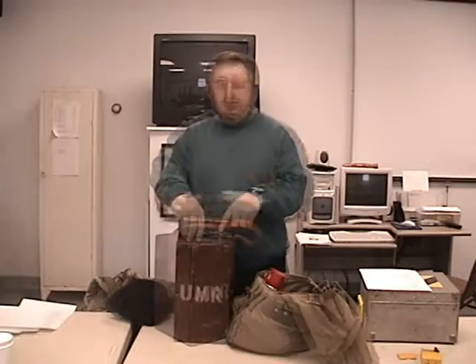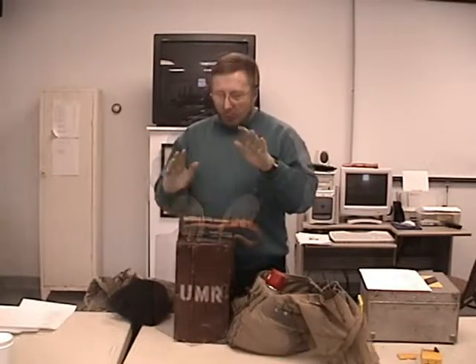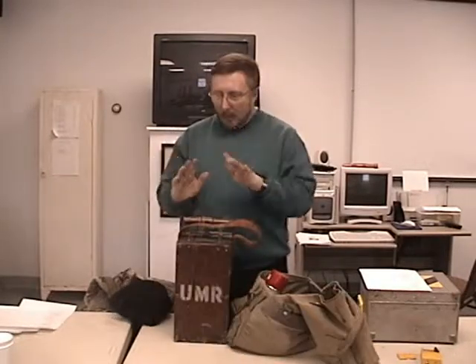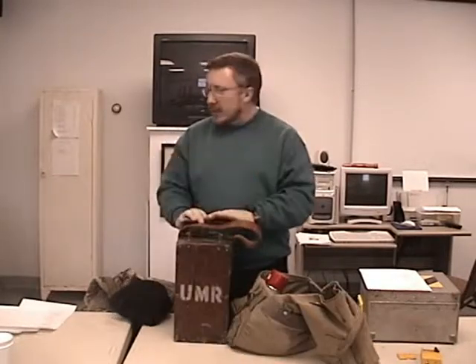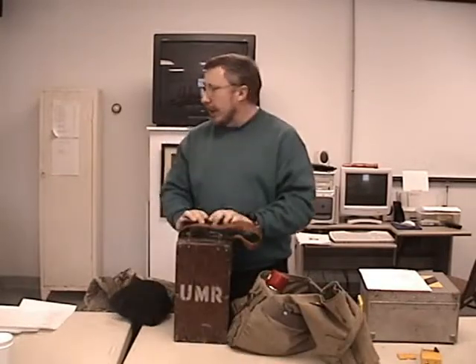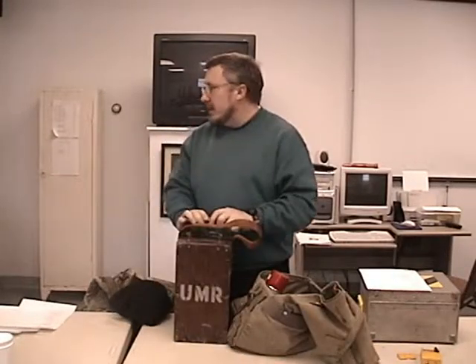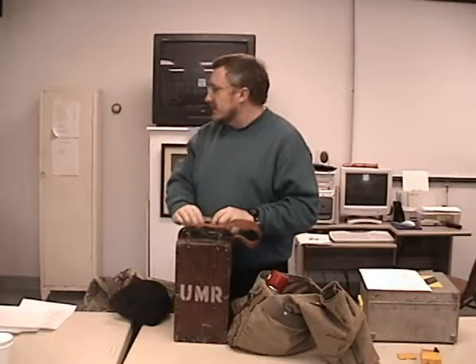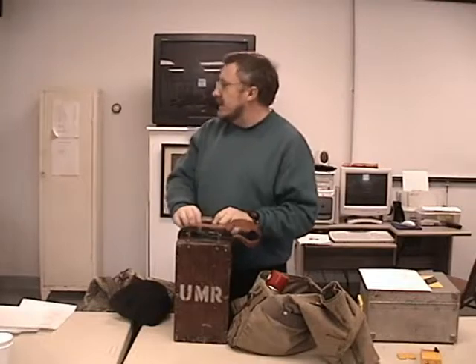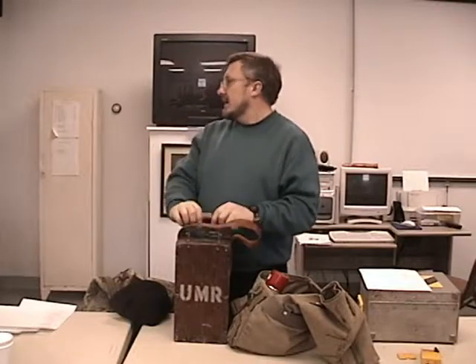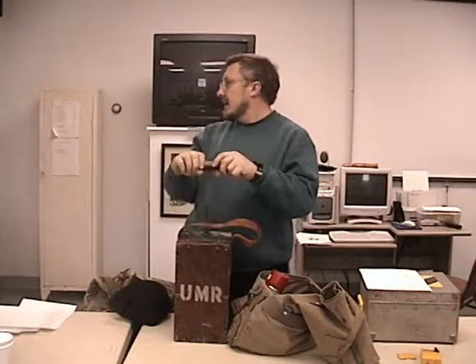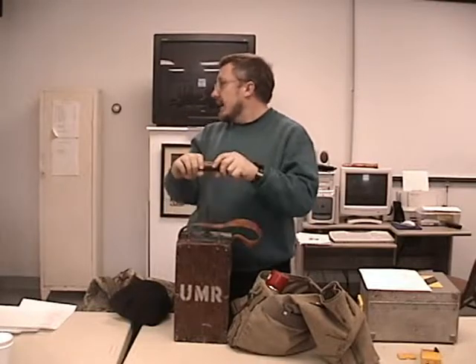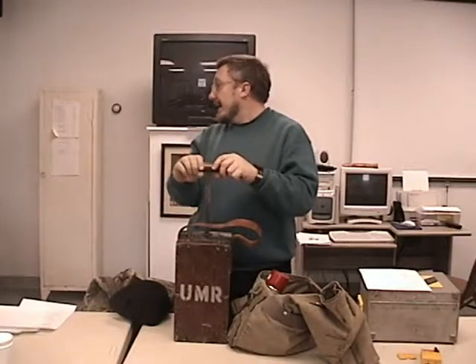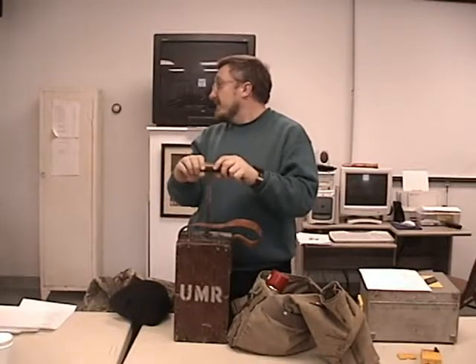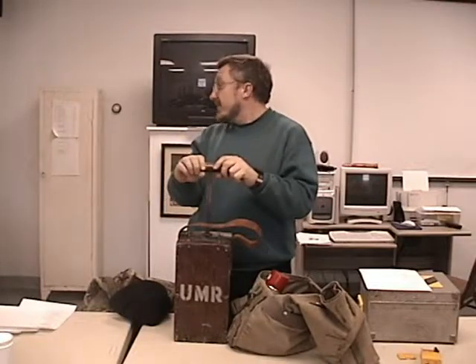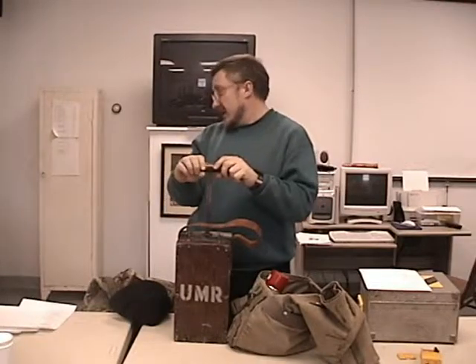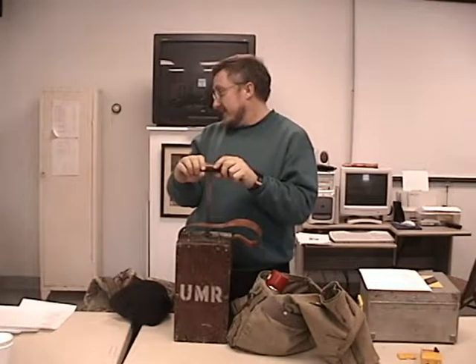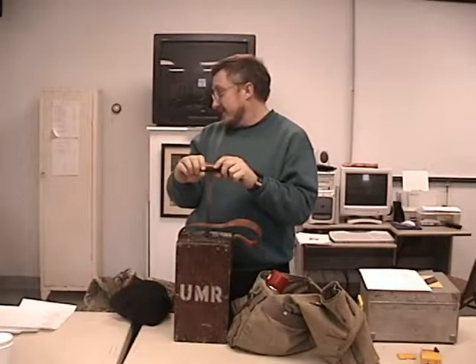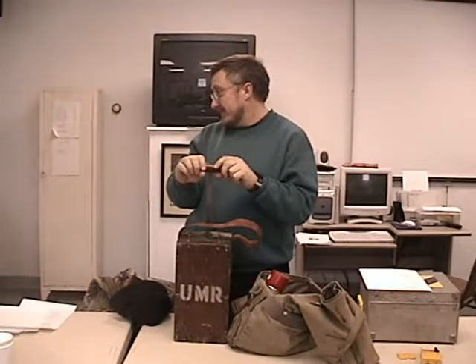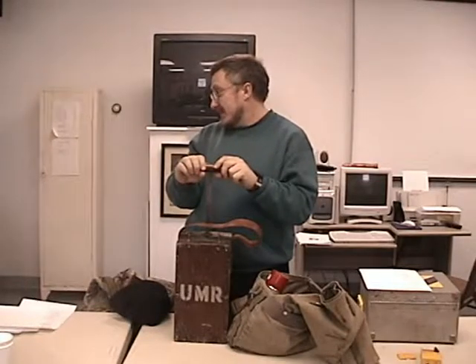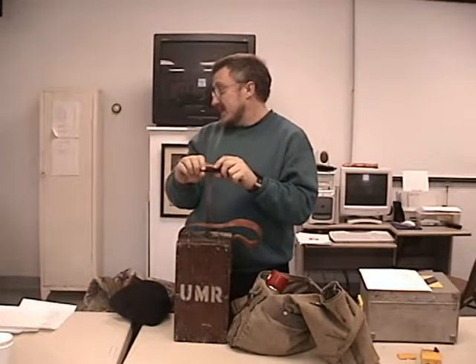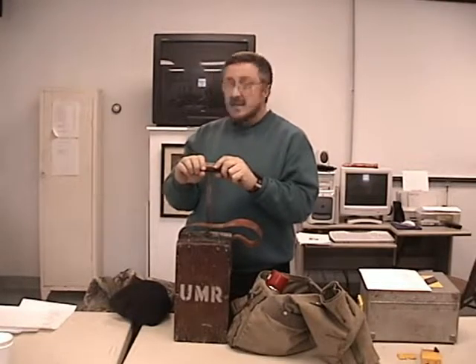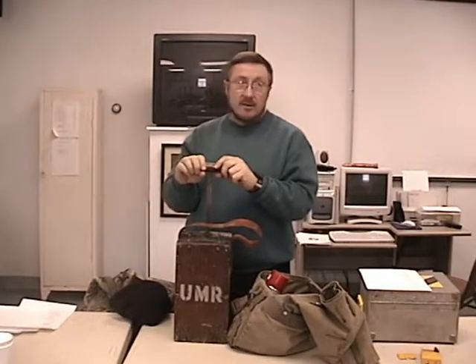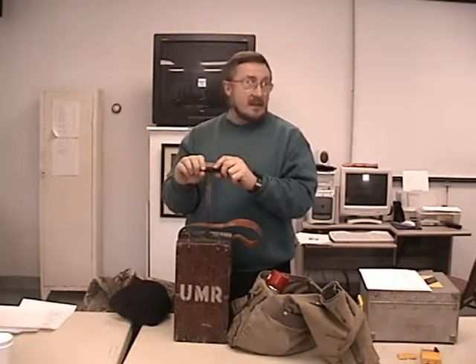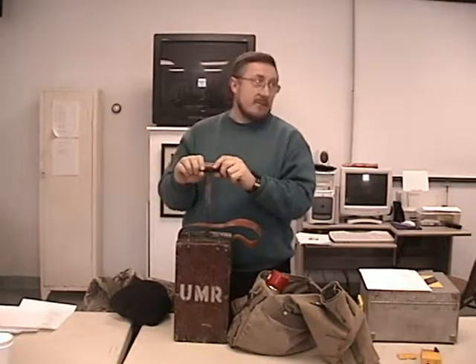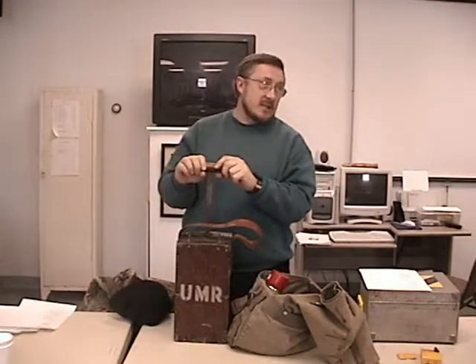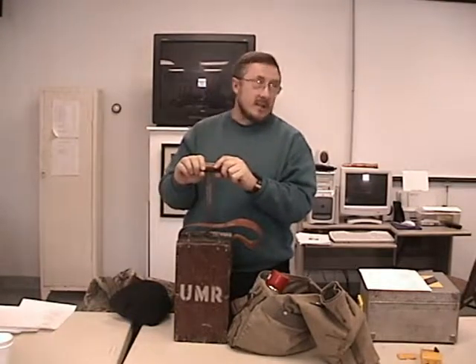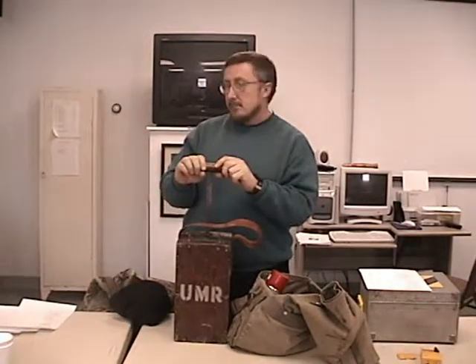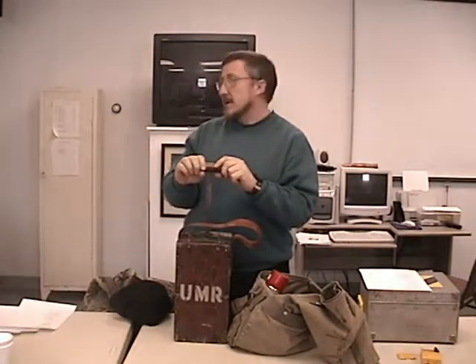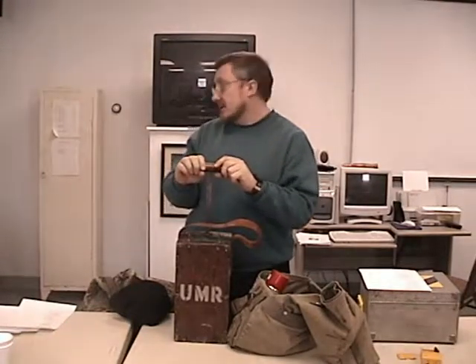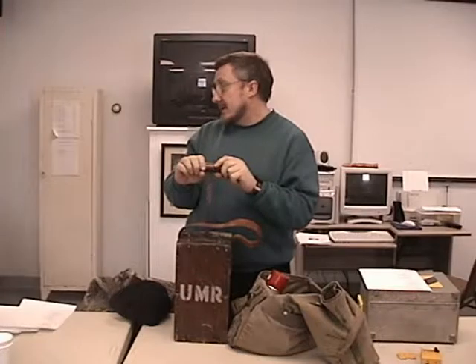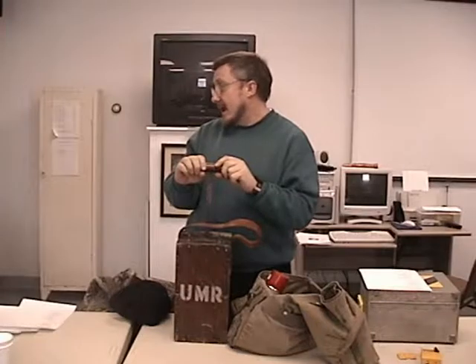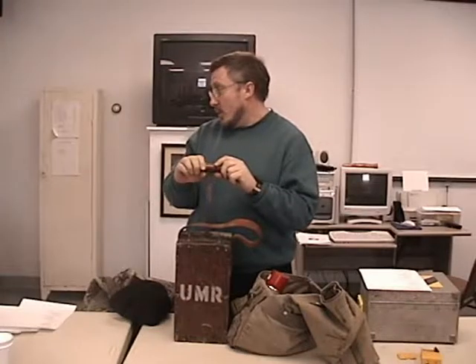One other great use of these is fishing. These do a great job fishing, but don't tell the damn board.